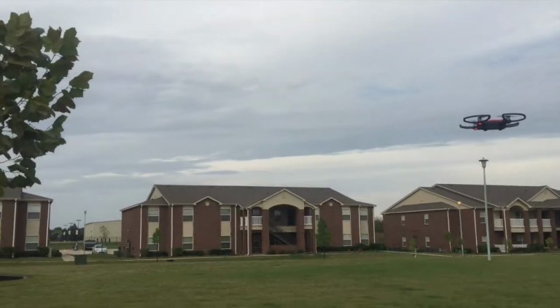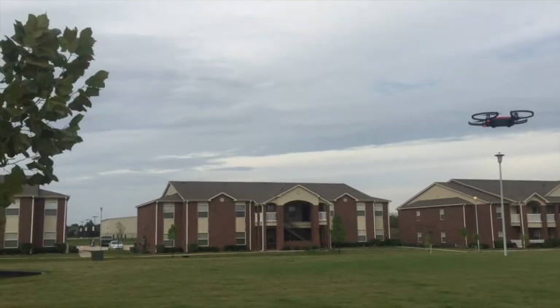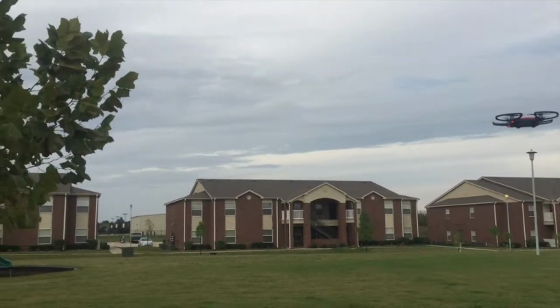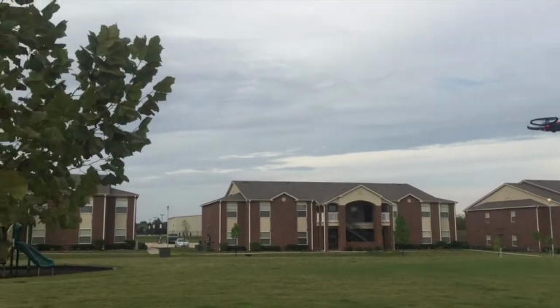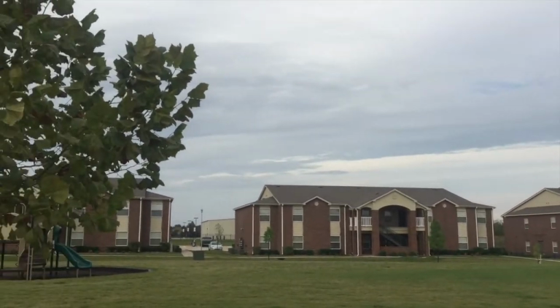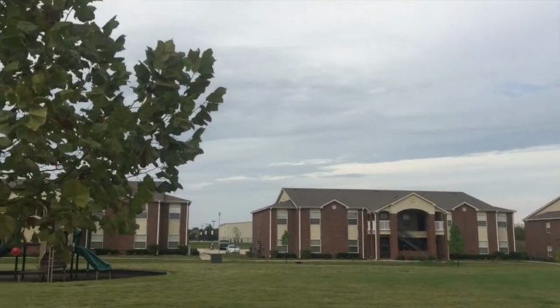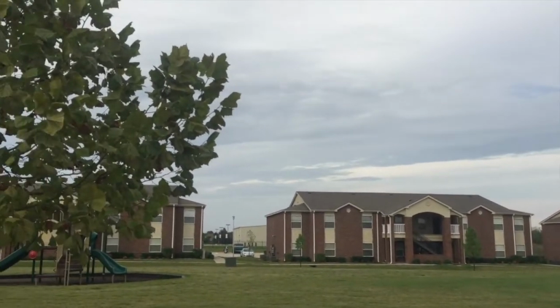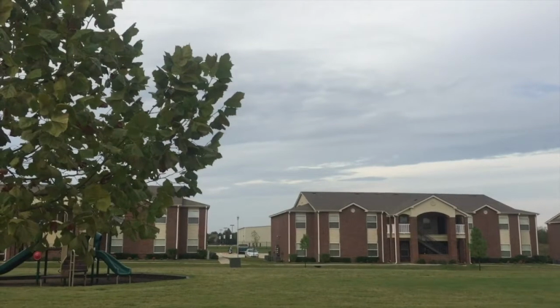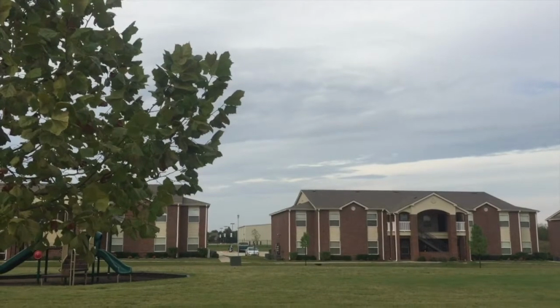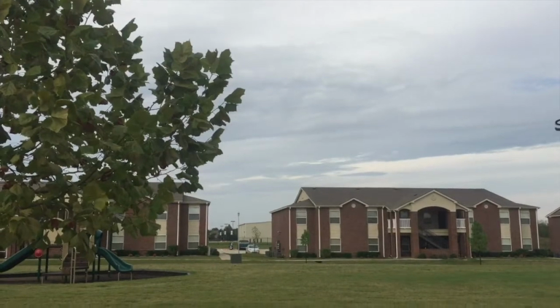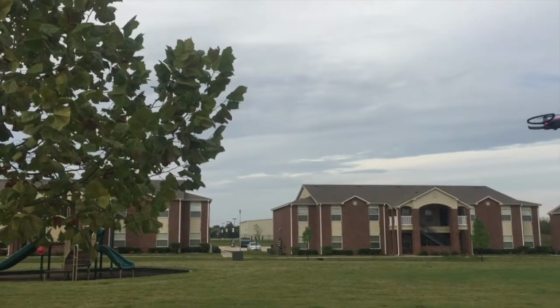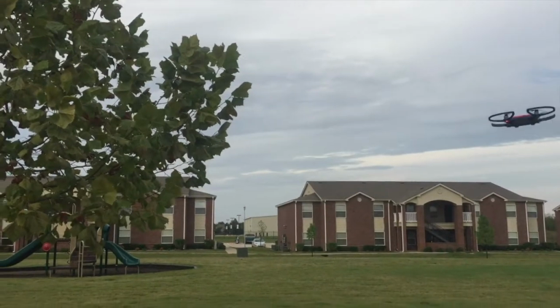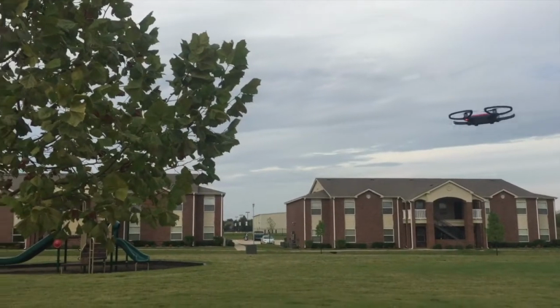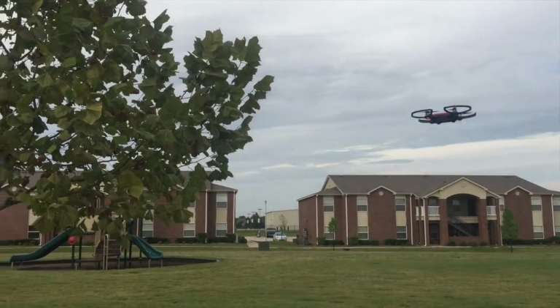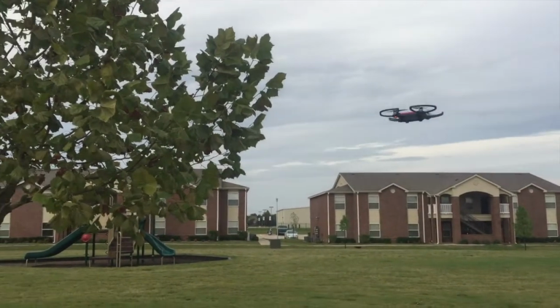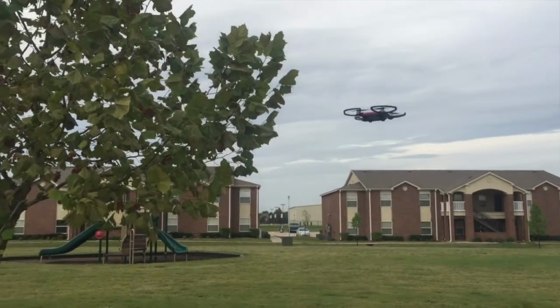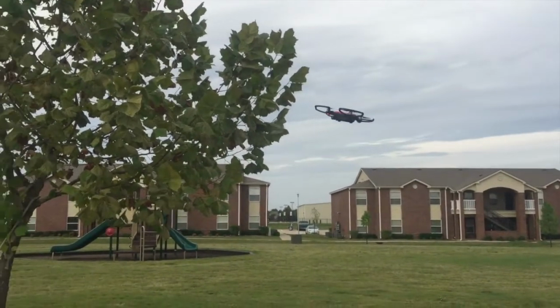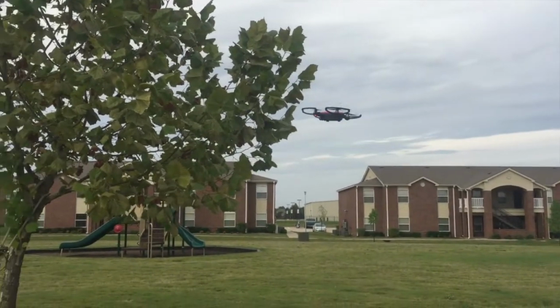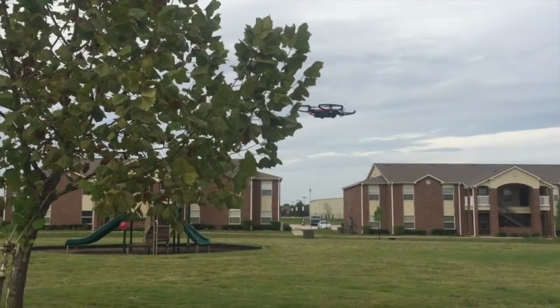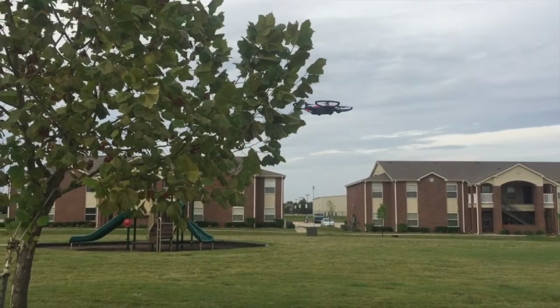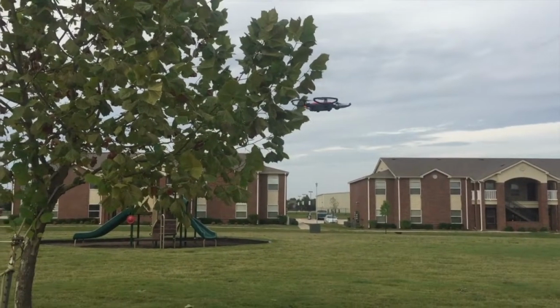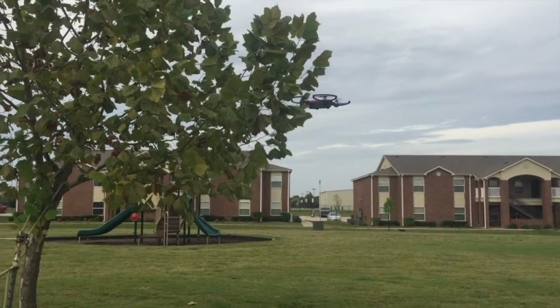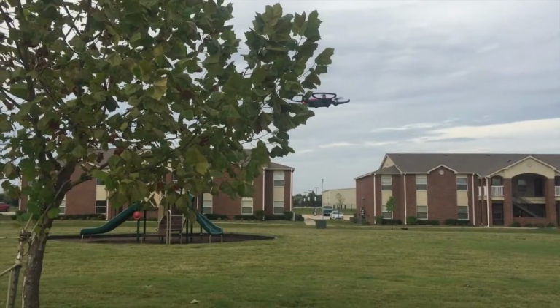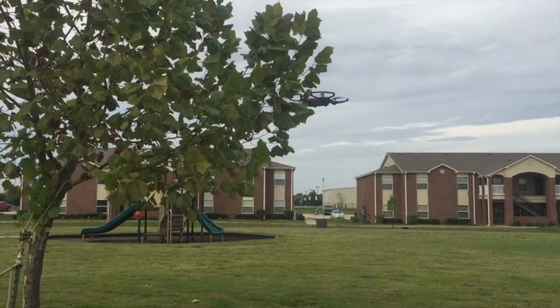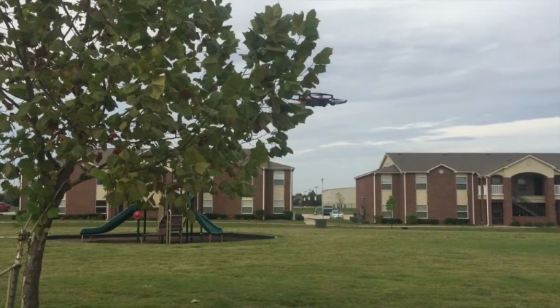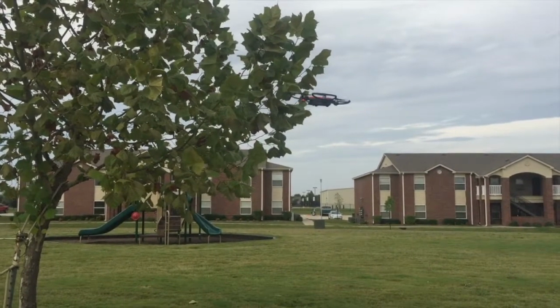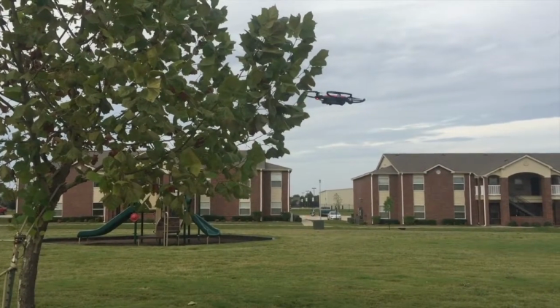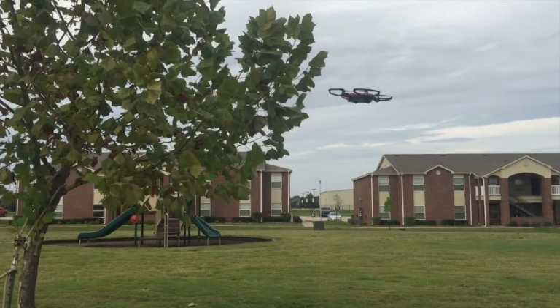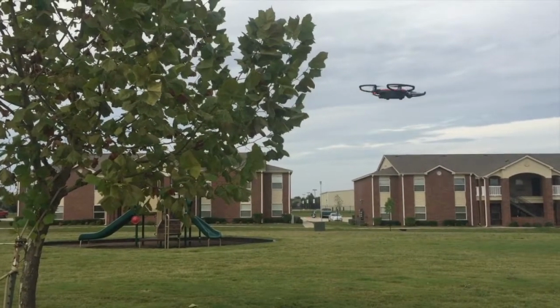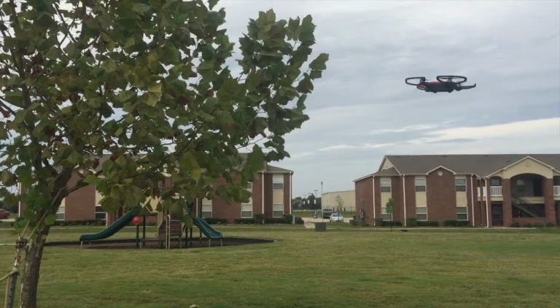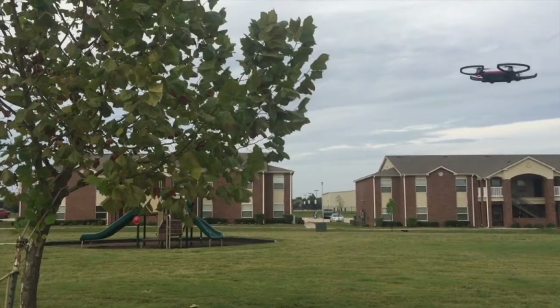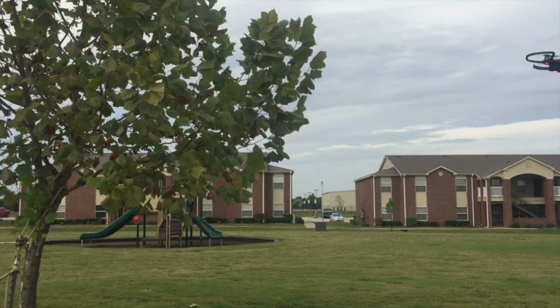This is what the drone looks like when it is stopping. You can see it just stops by itself and pulls backward a bit.